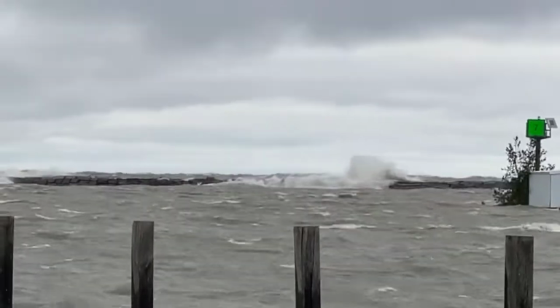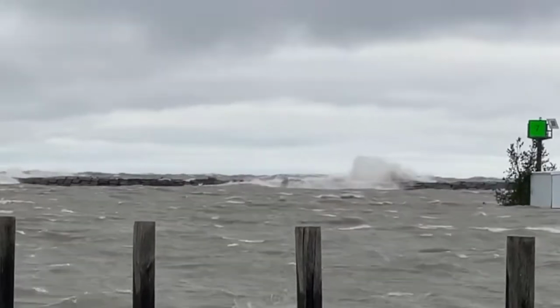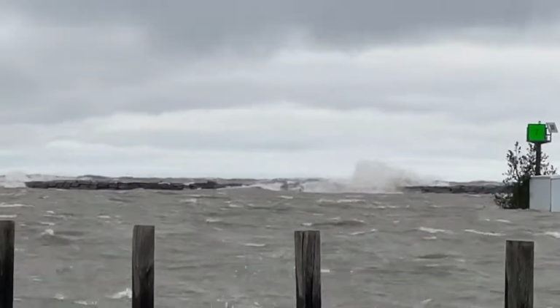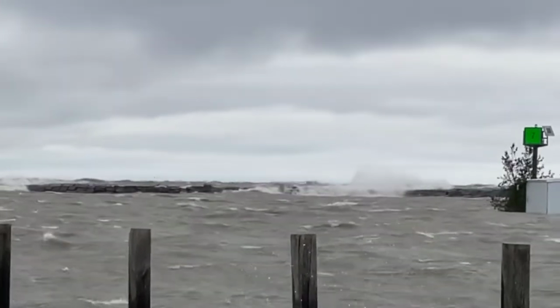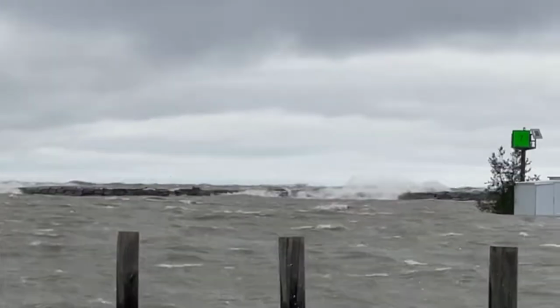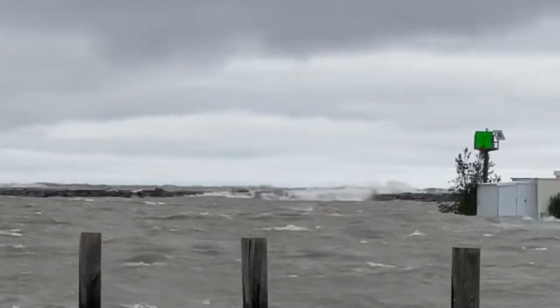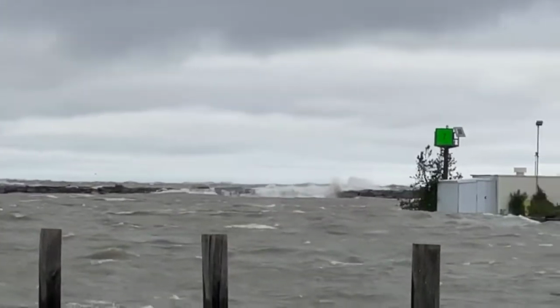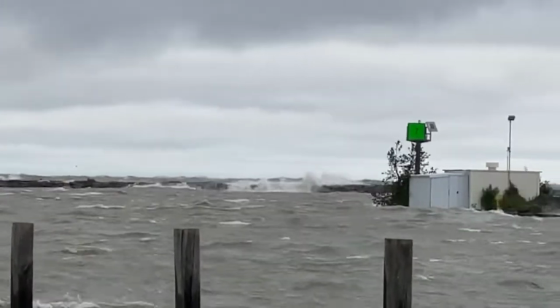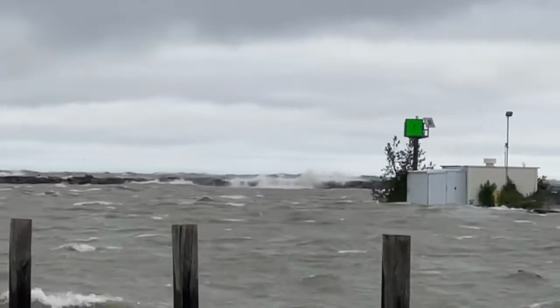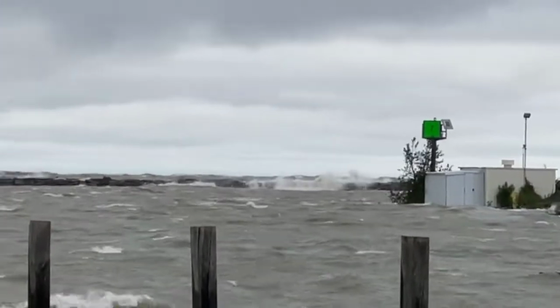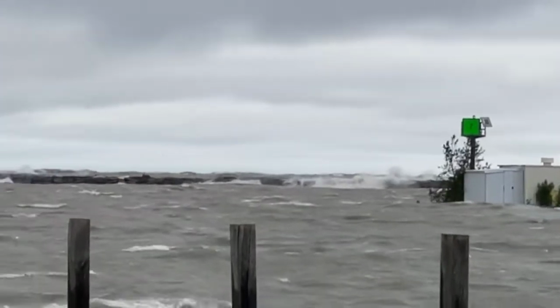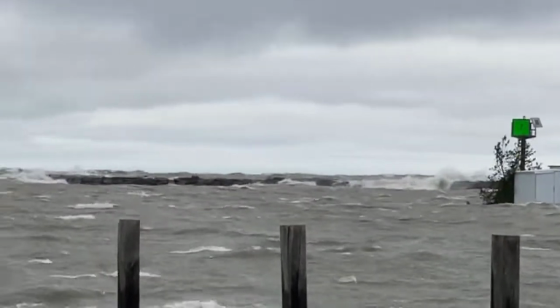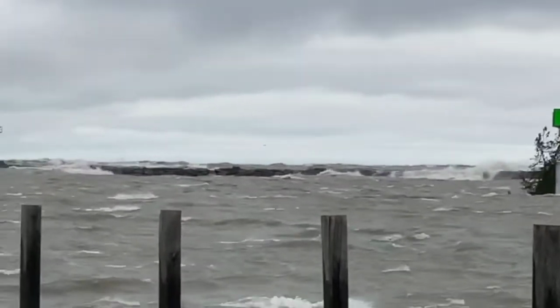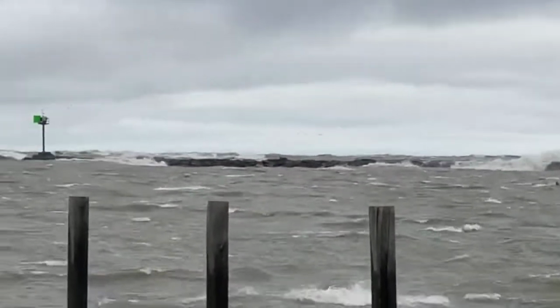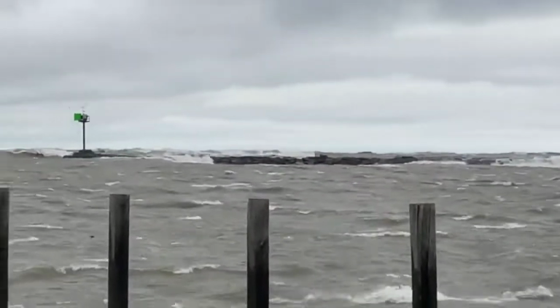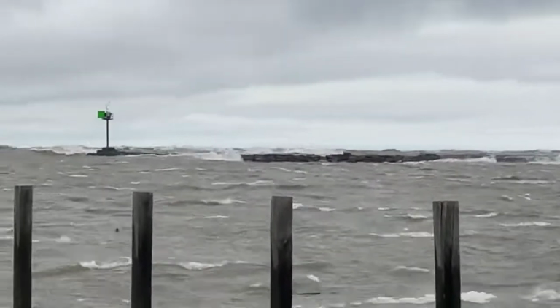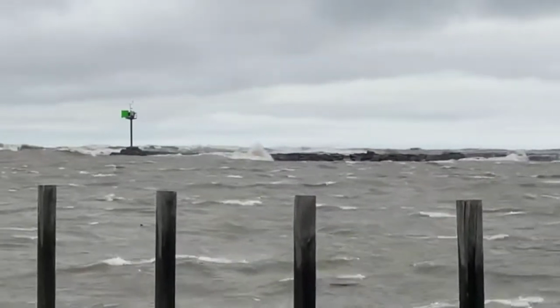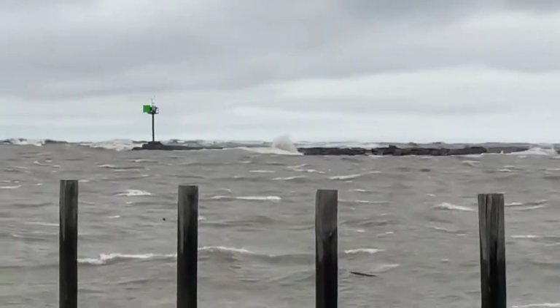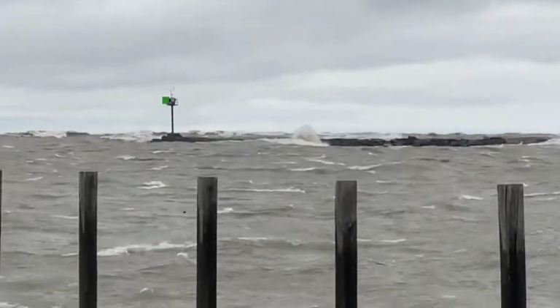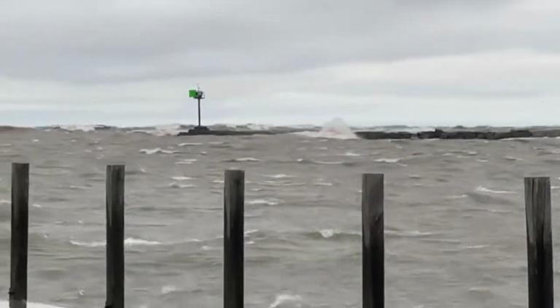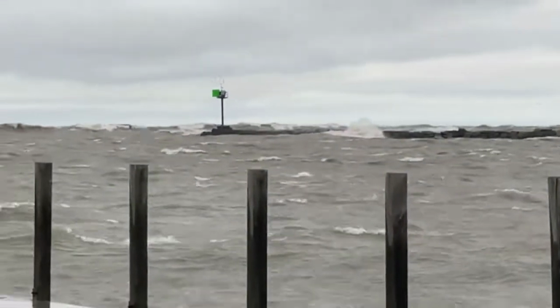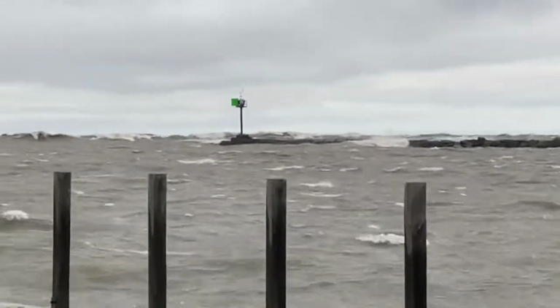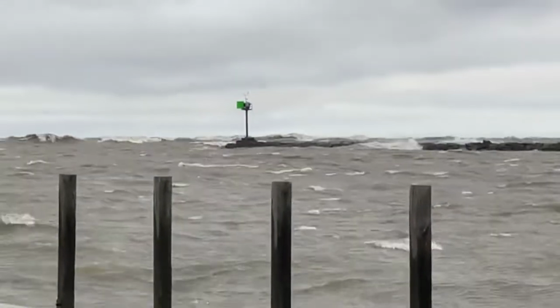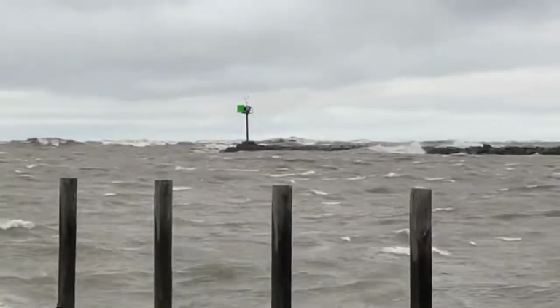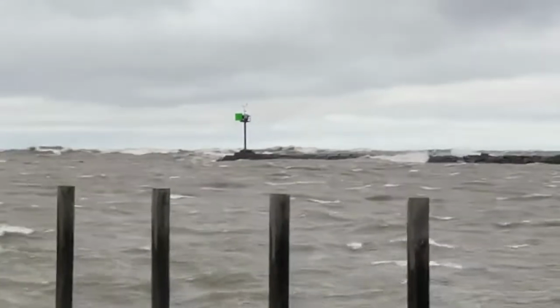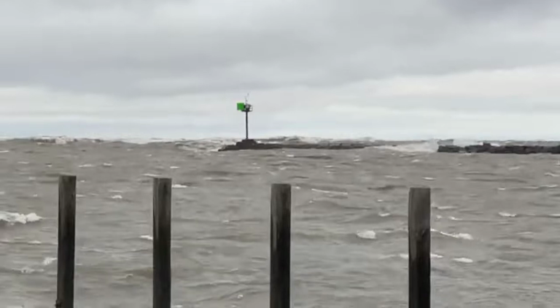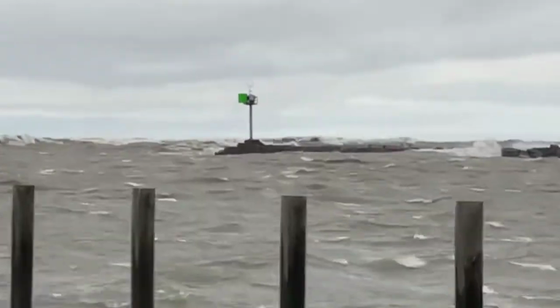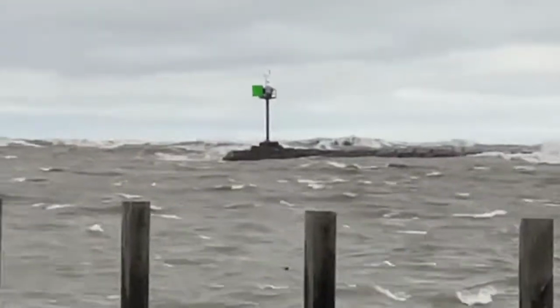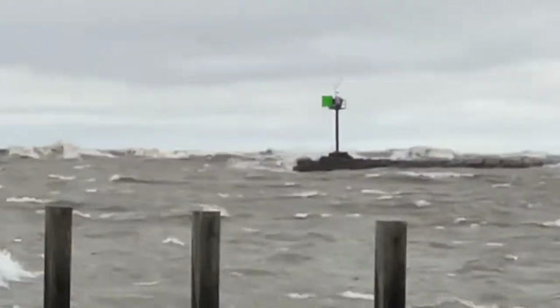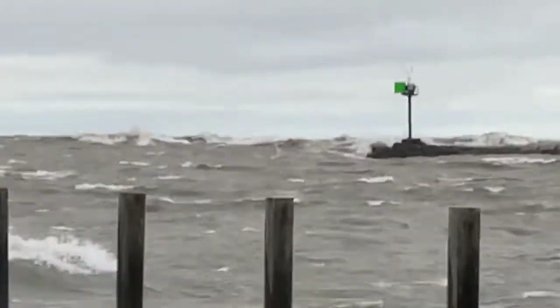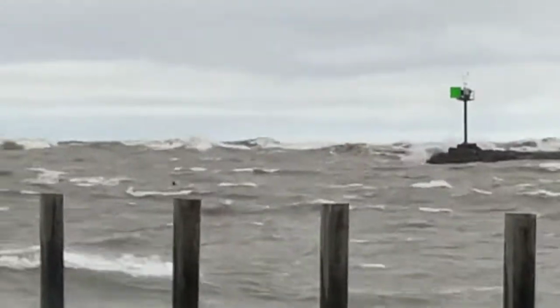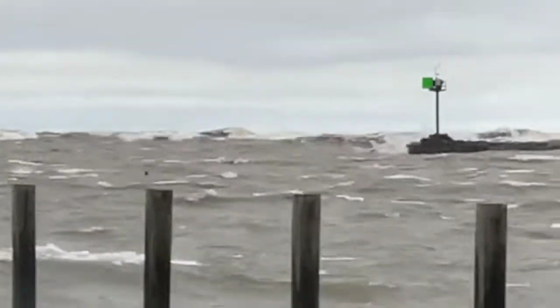Look at them waves just washing up over that thing like nothing. Look at that — there it comes, look at that thing!